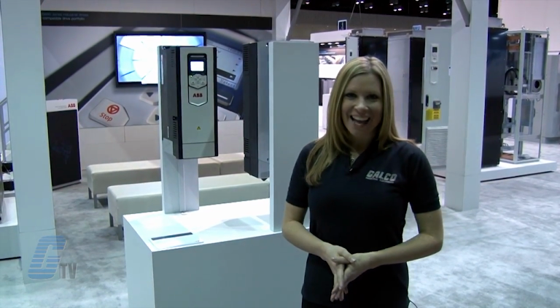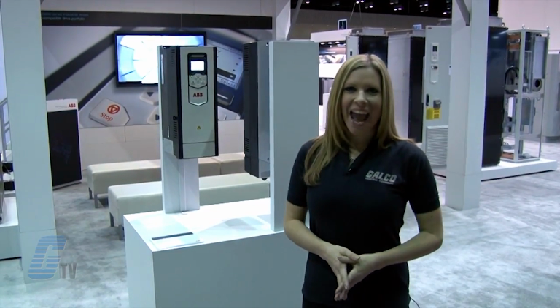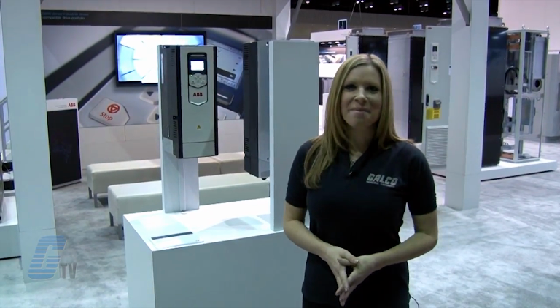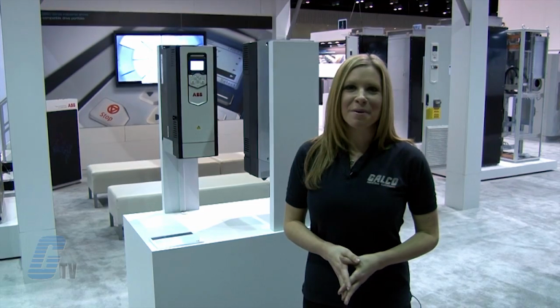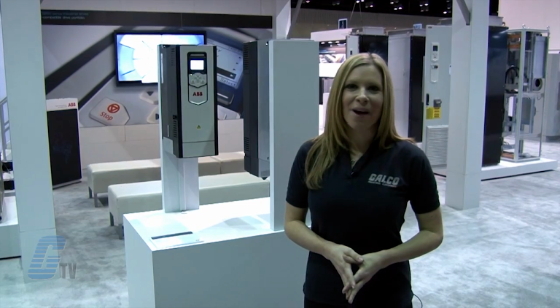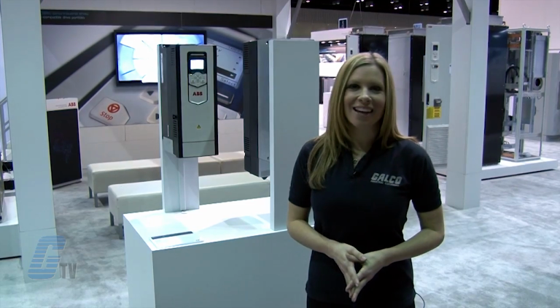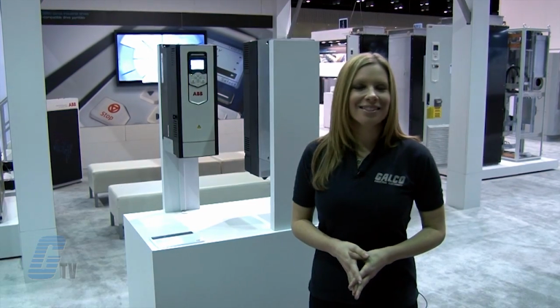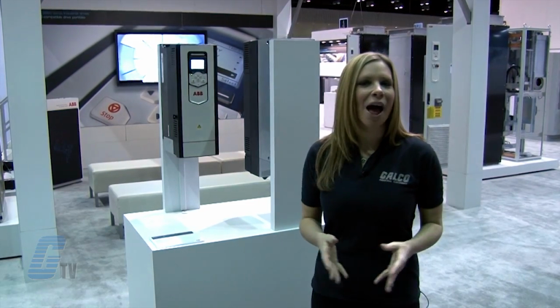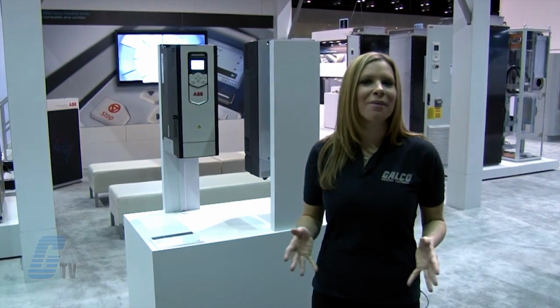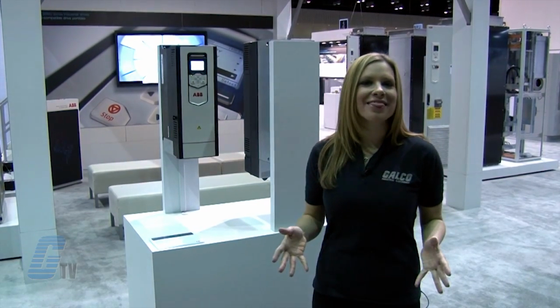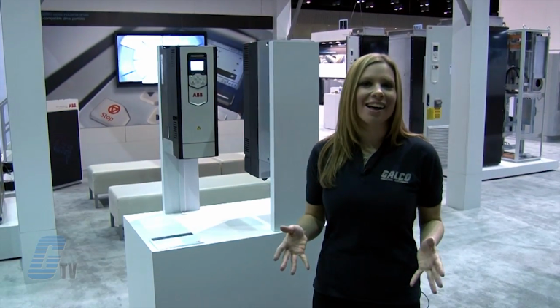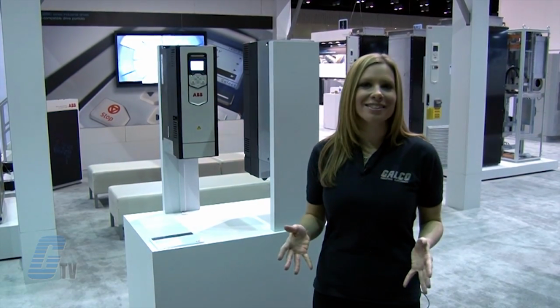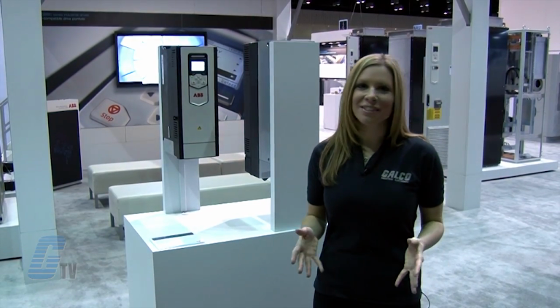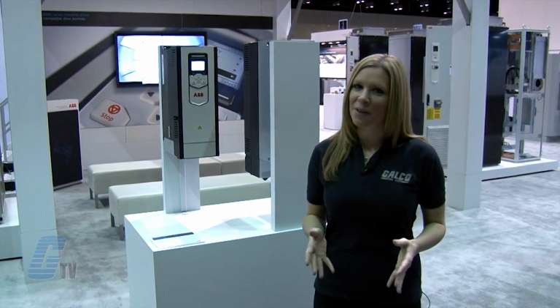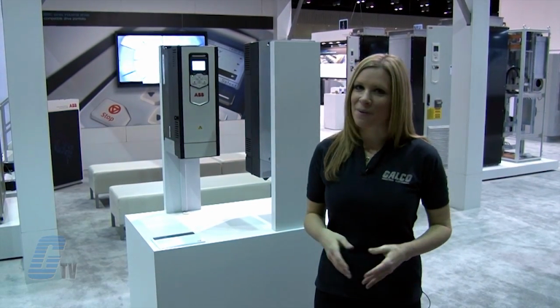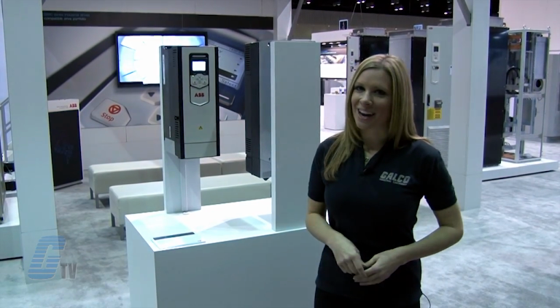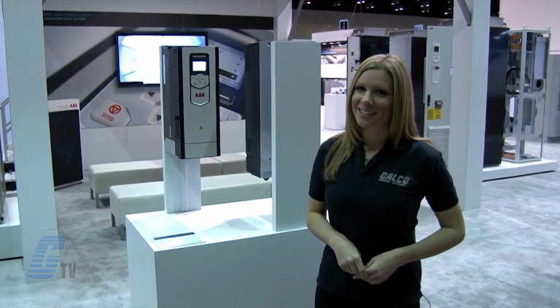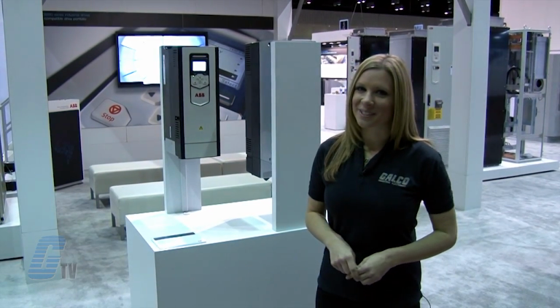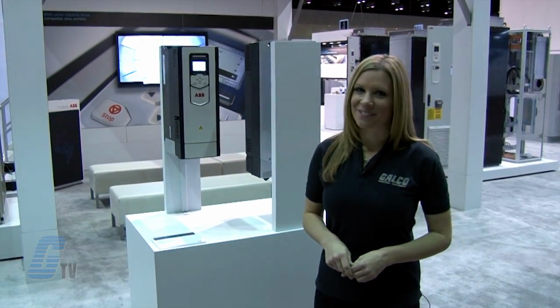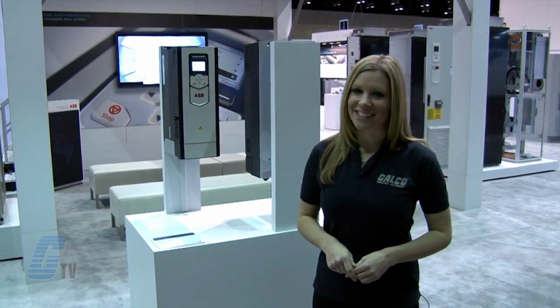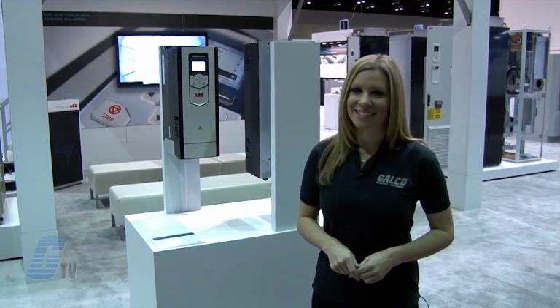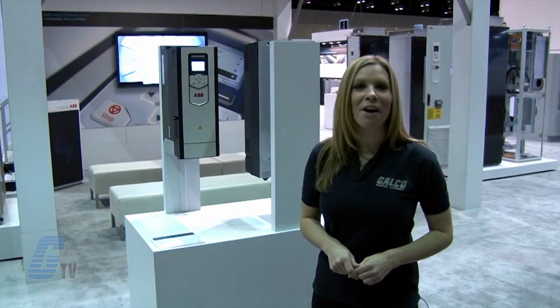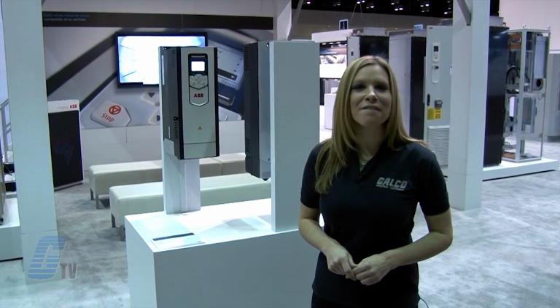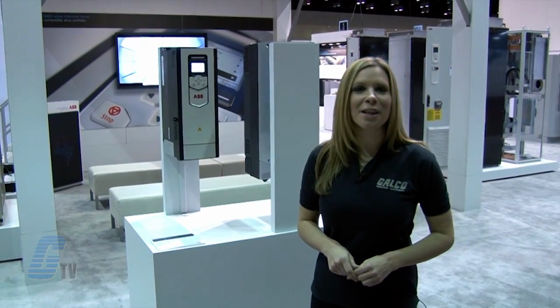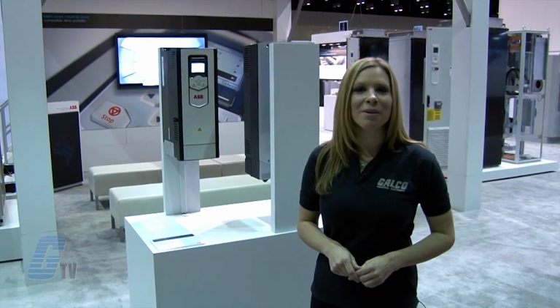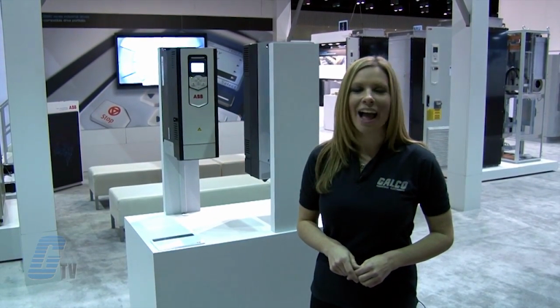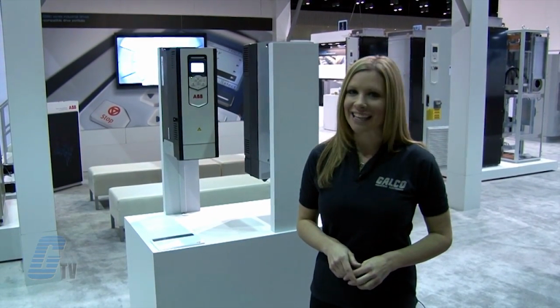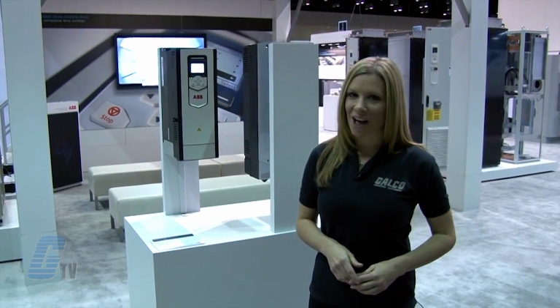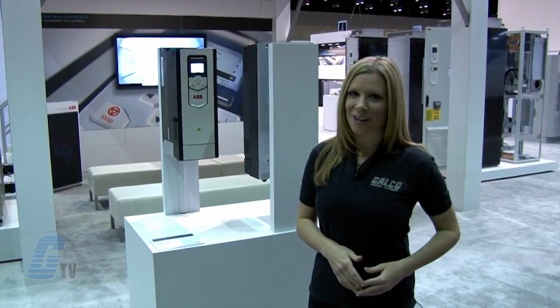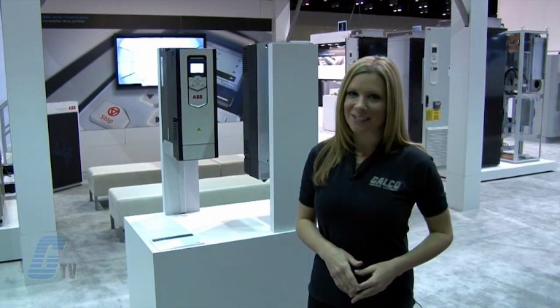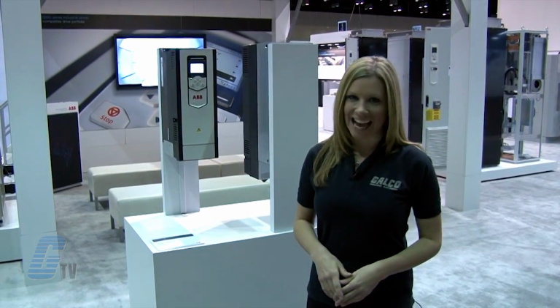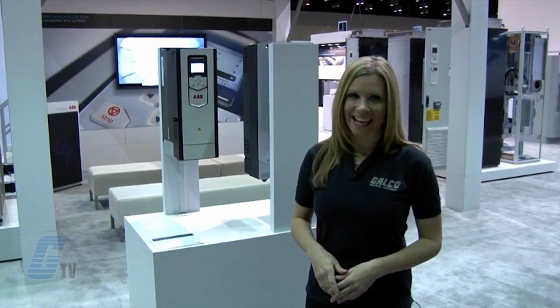ABB products along with thousands of other products and services are available at galco.com.